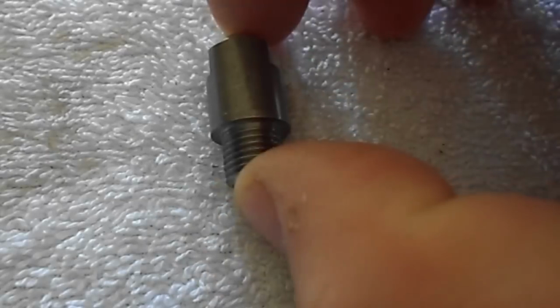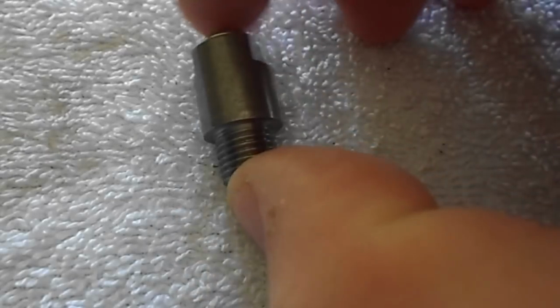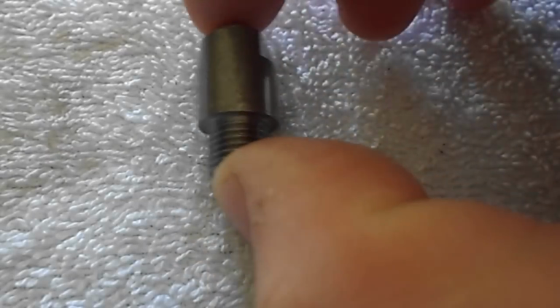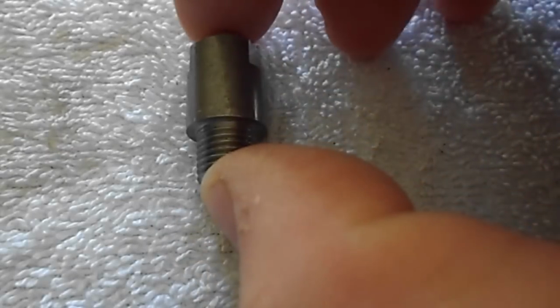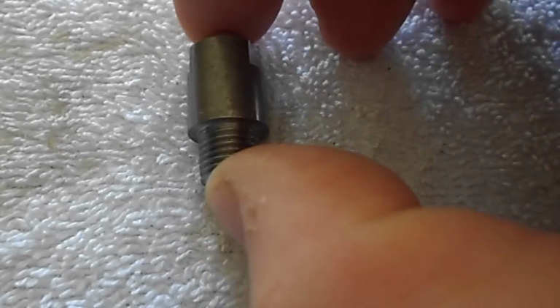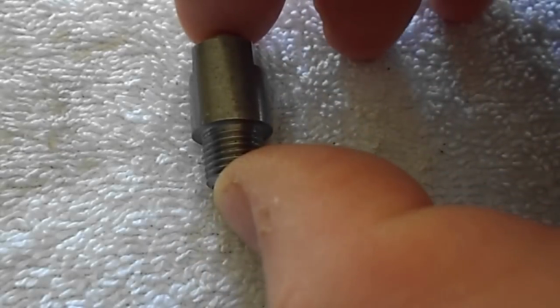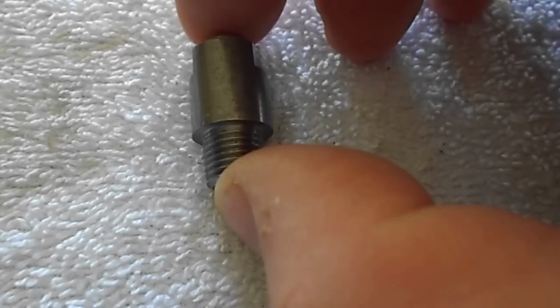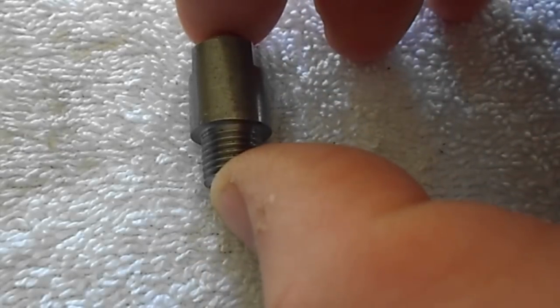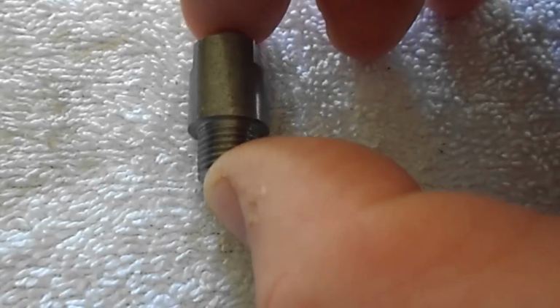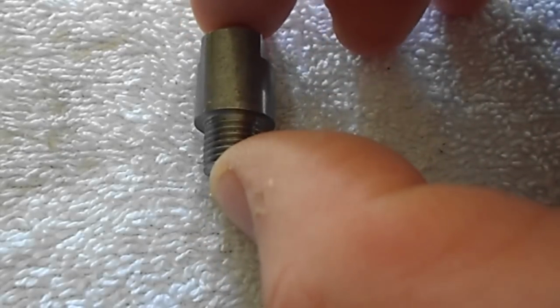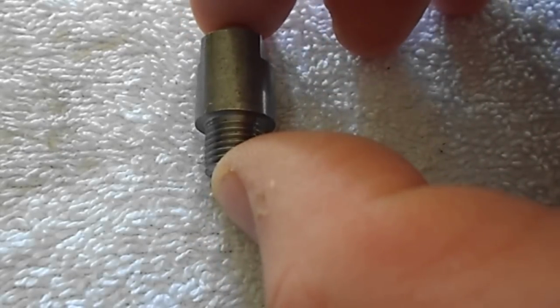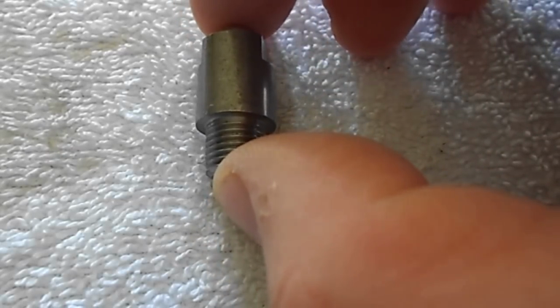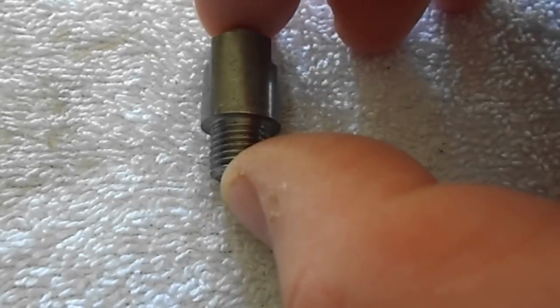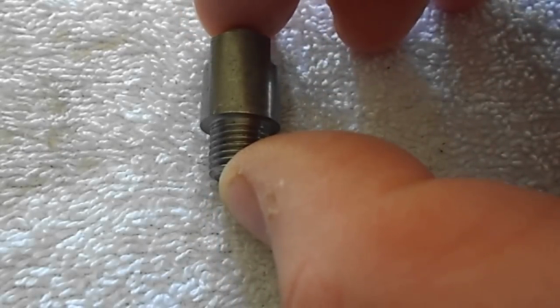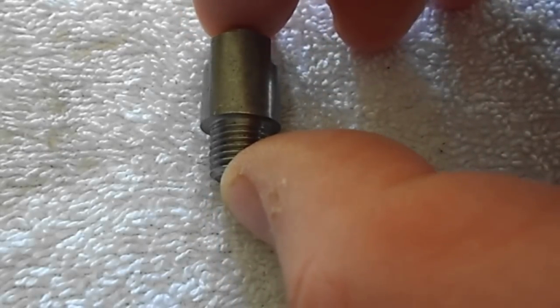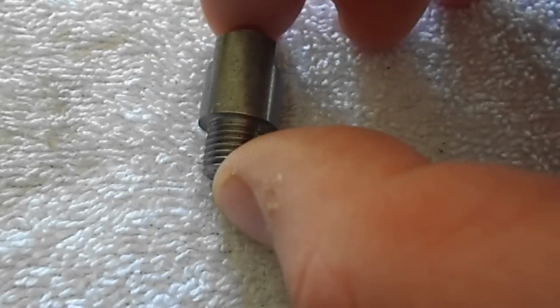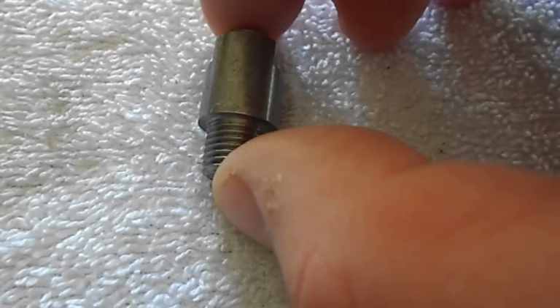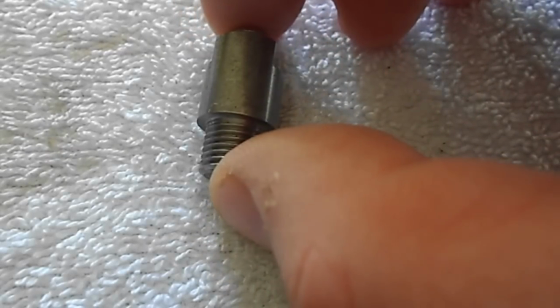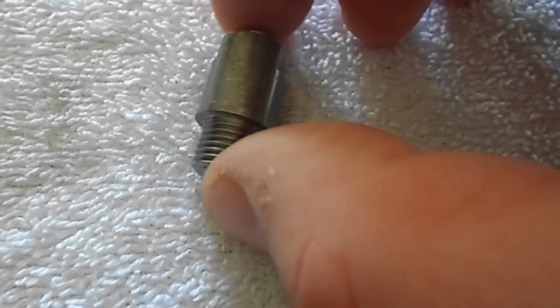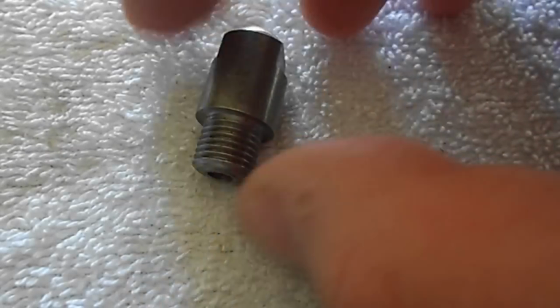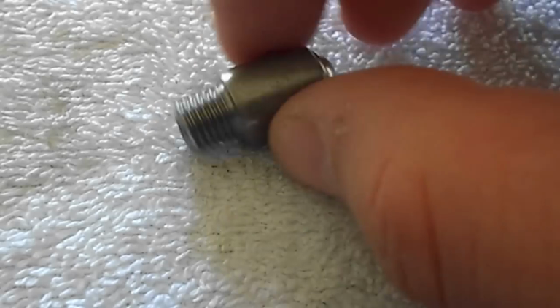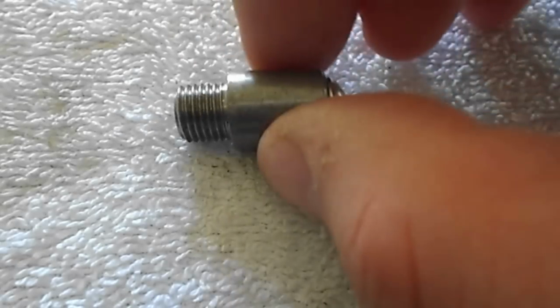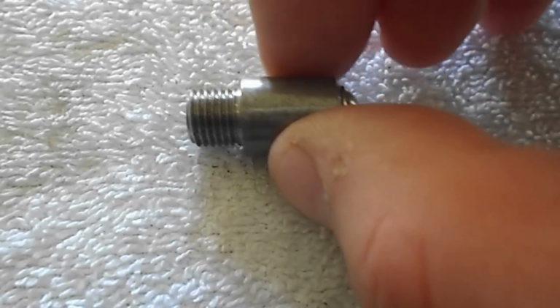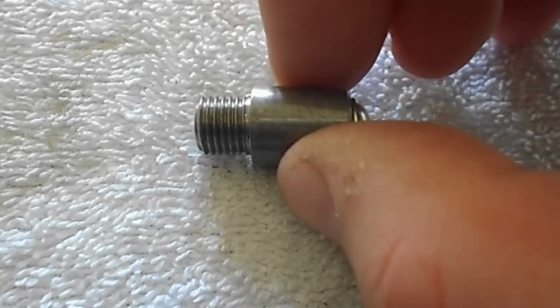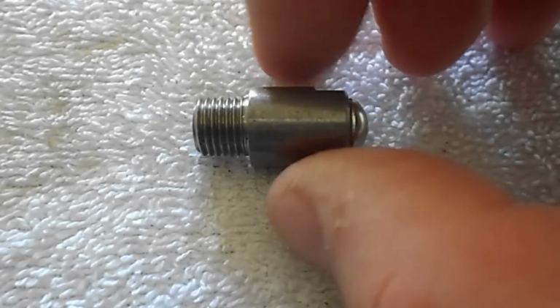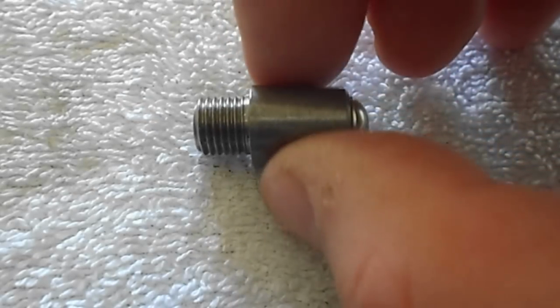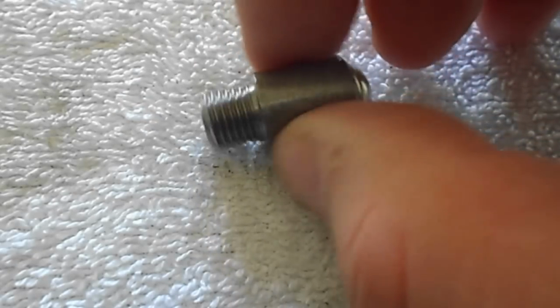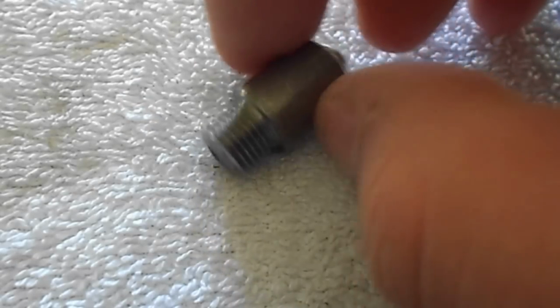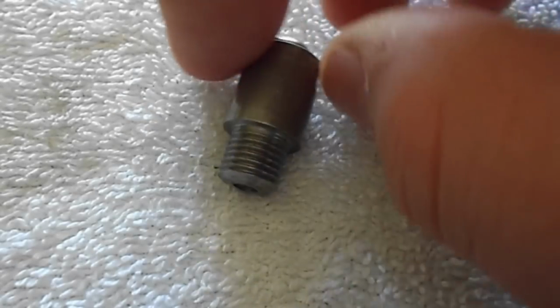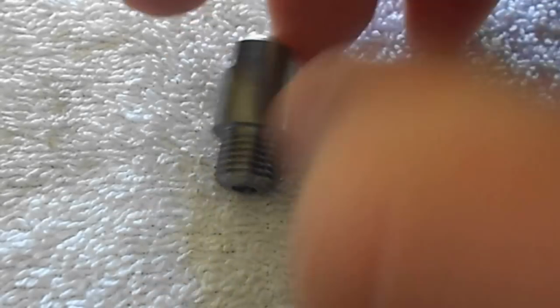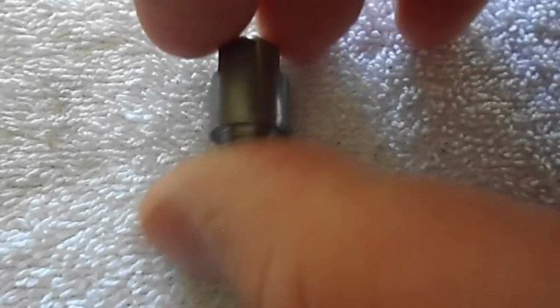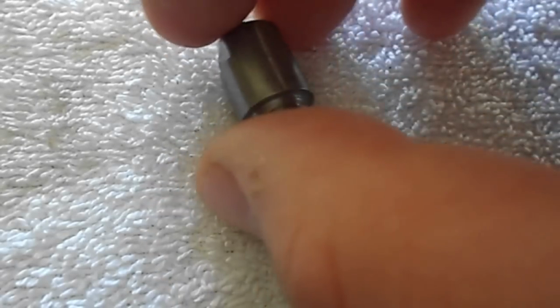This is a half inch body, 3-8ths 24 threads. This one is not drilled.